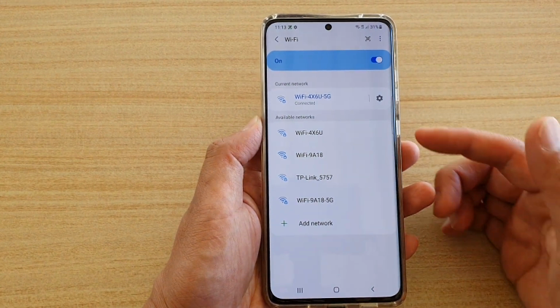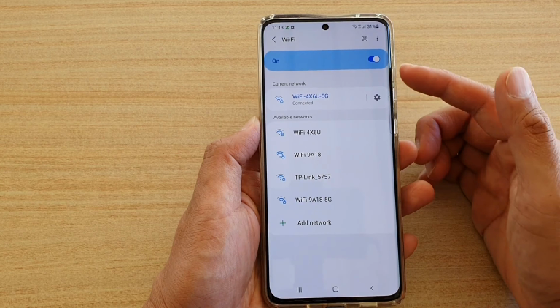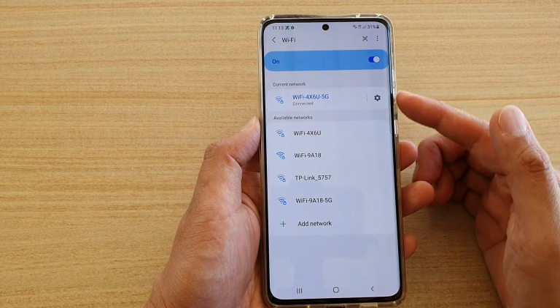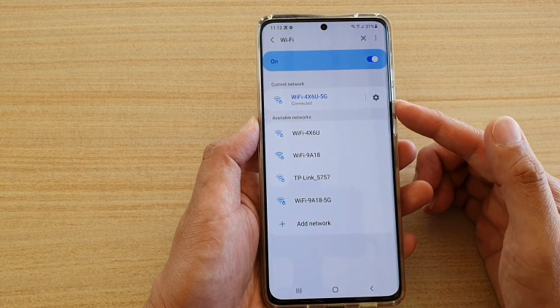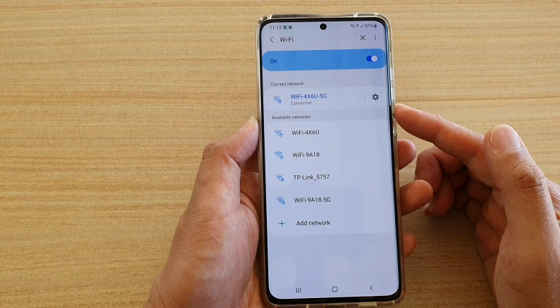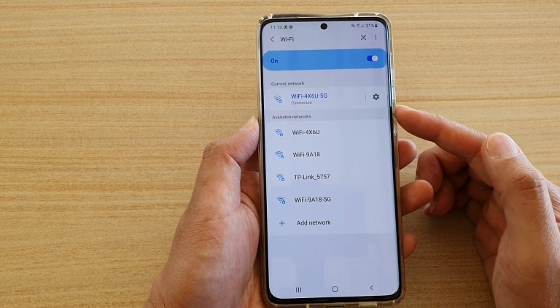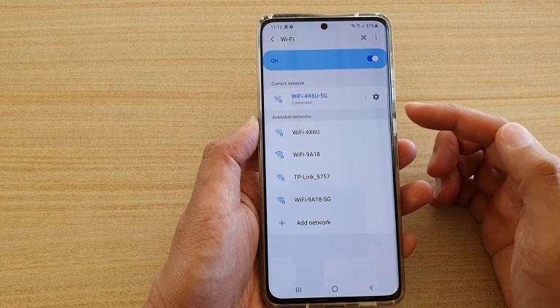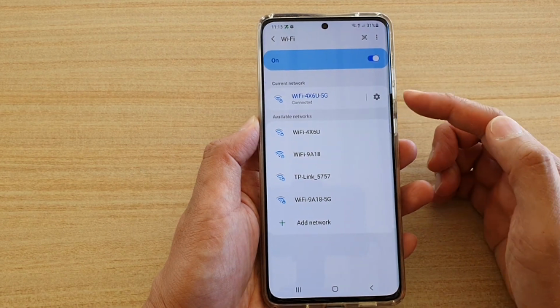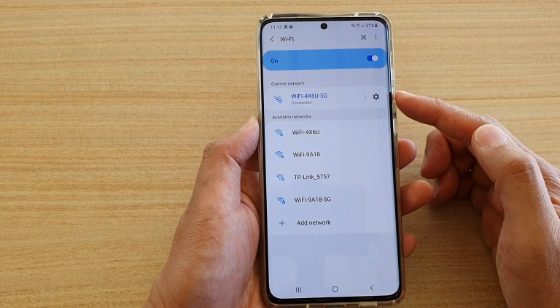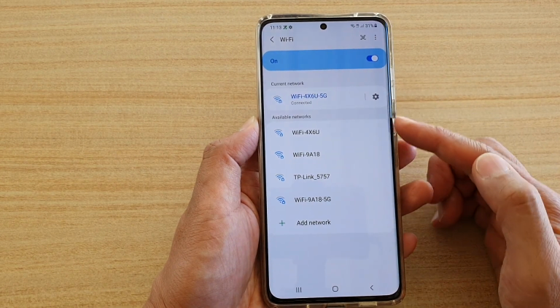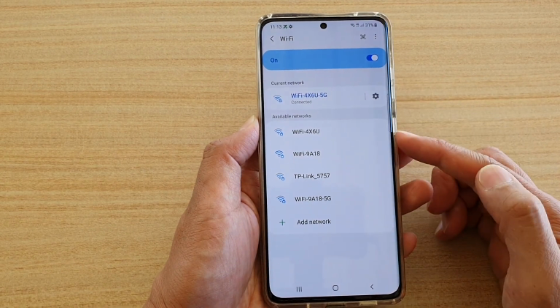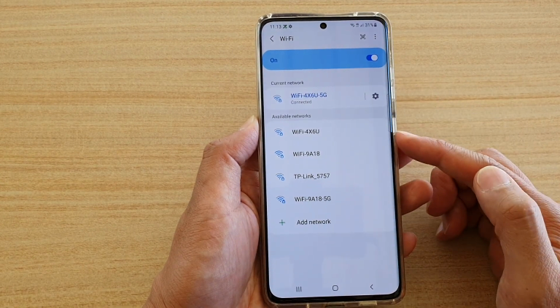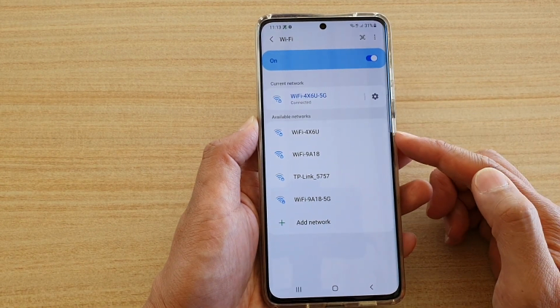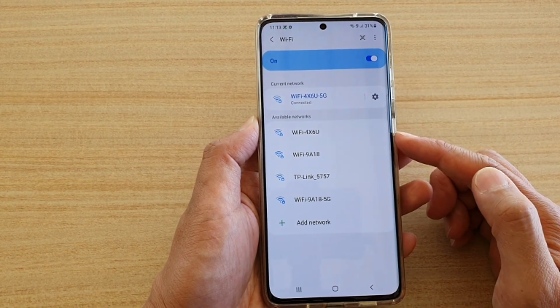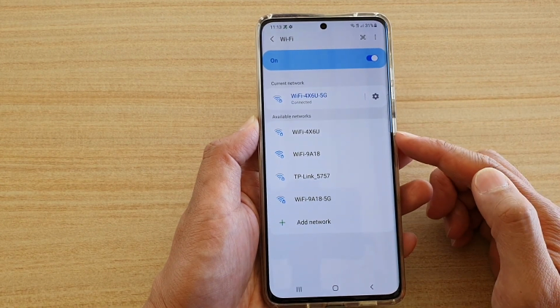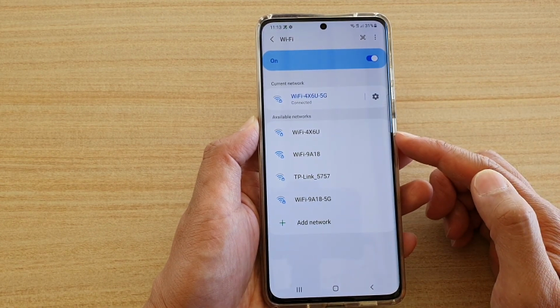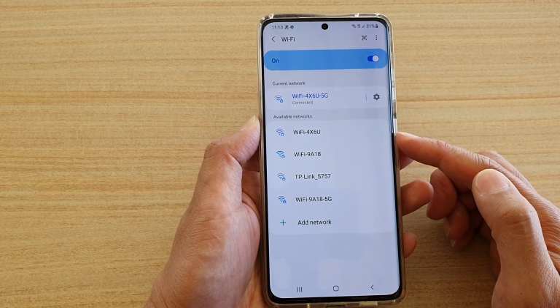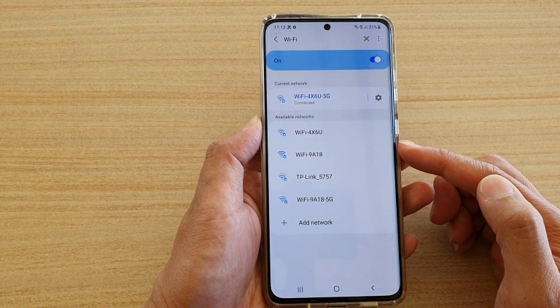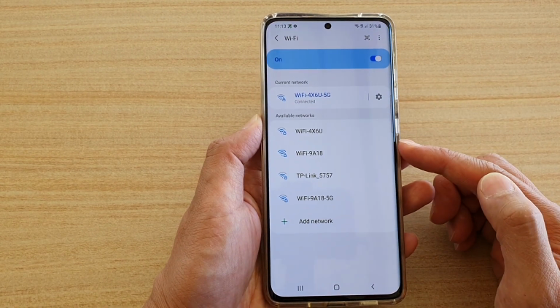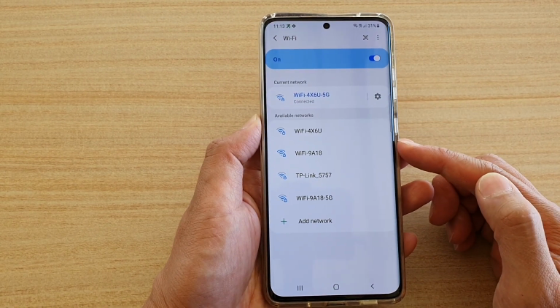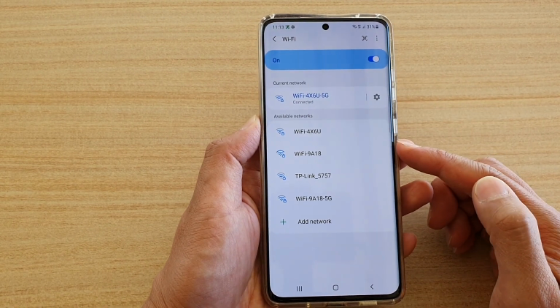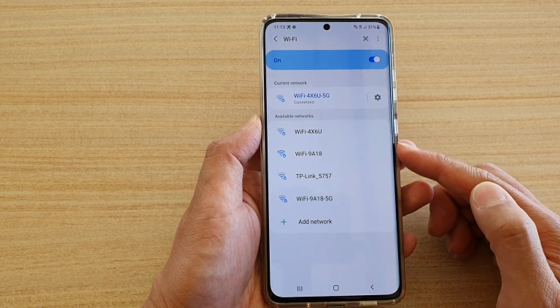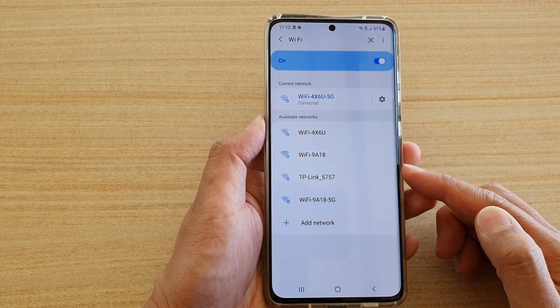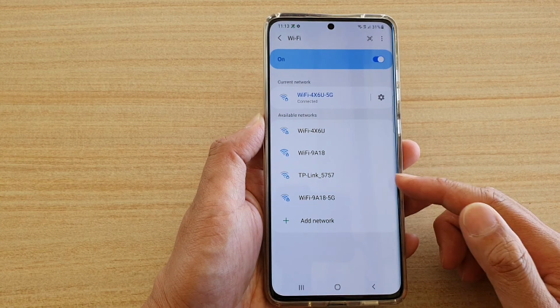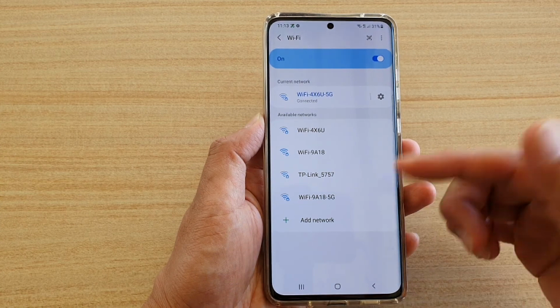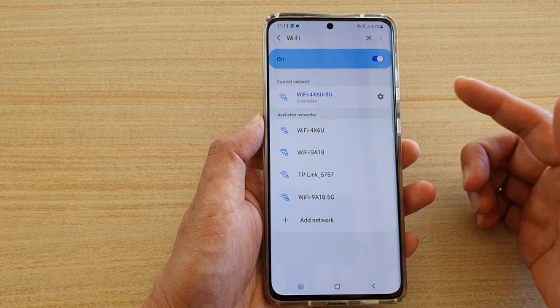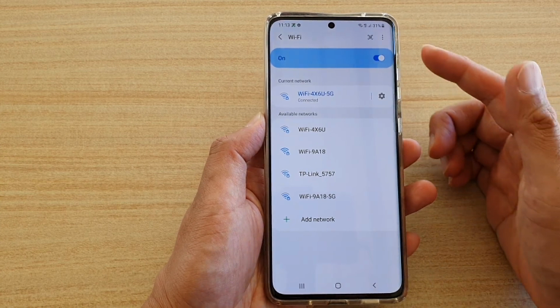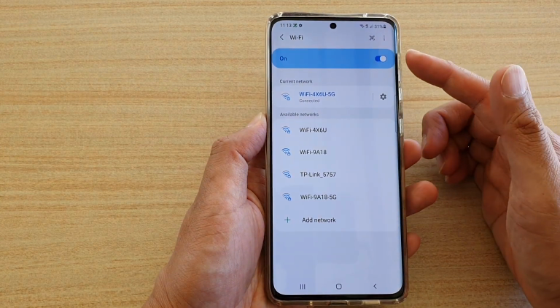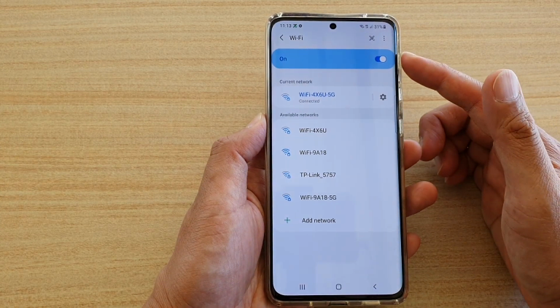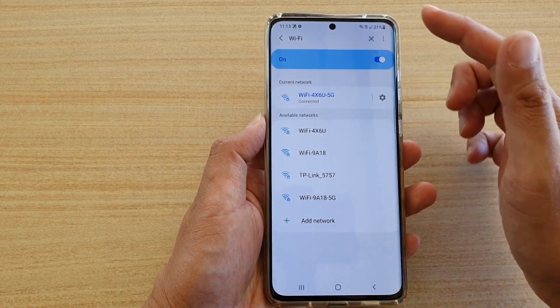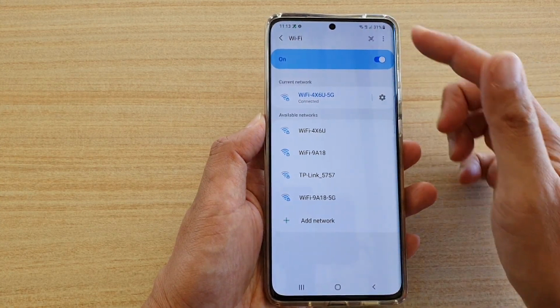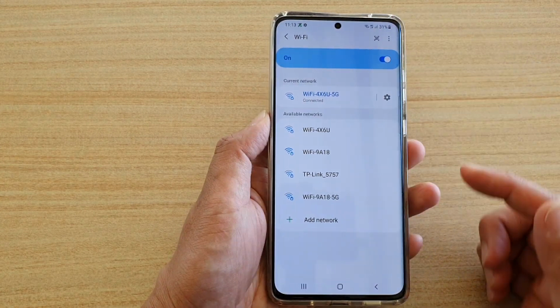it will take you directly to your Wi-Fi settings page. And in here, you can choose which Wi-Fi network to connect to, and plus many other settings for your Wi-Fi.